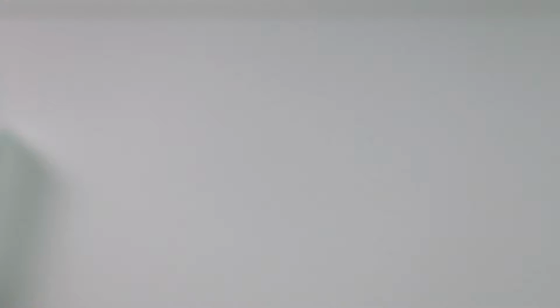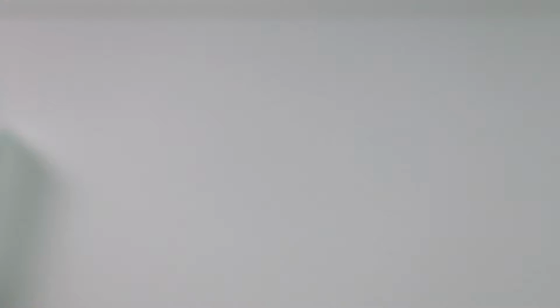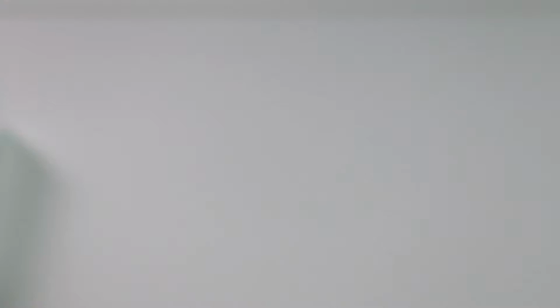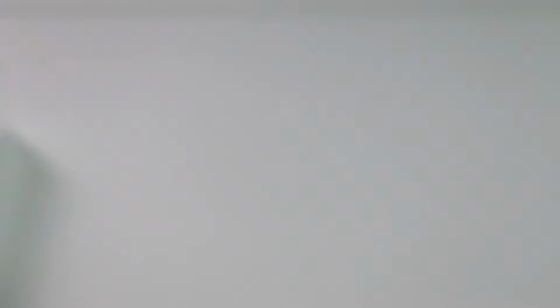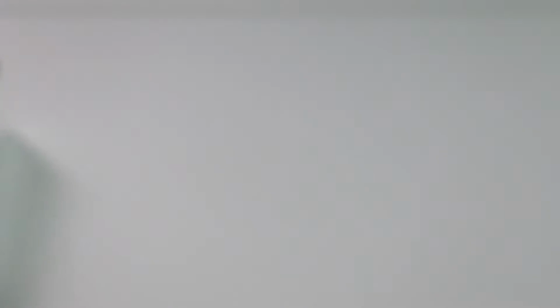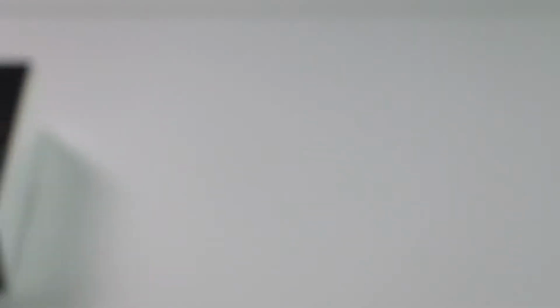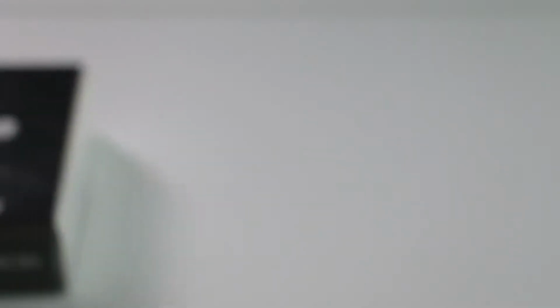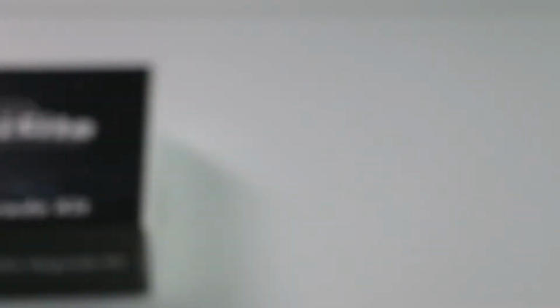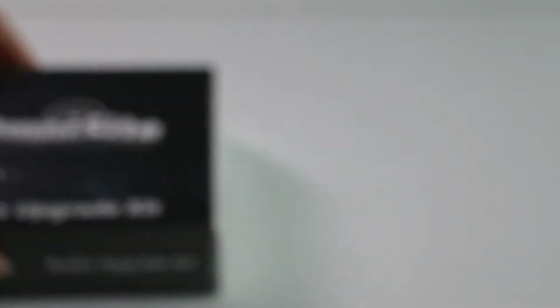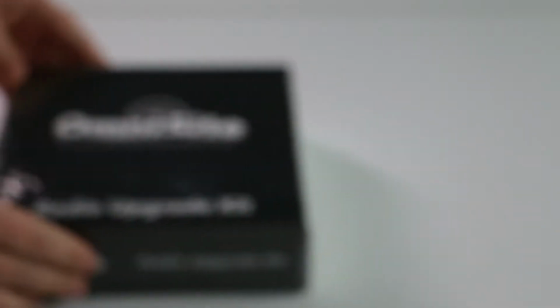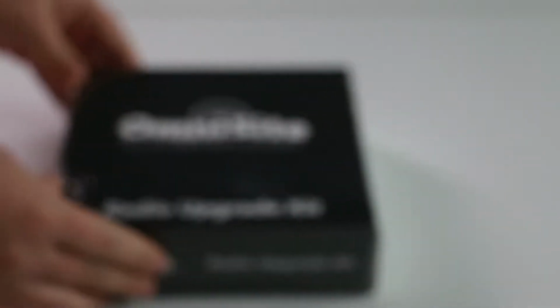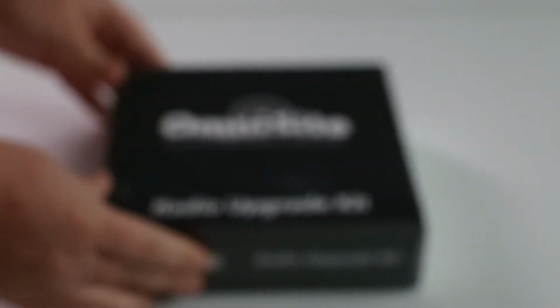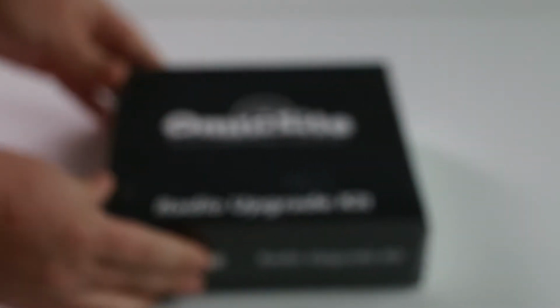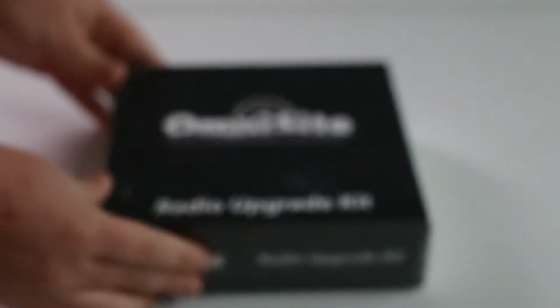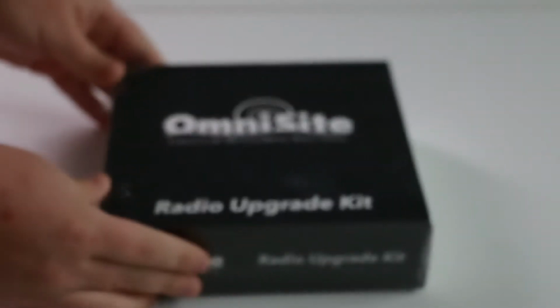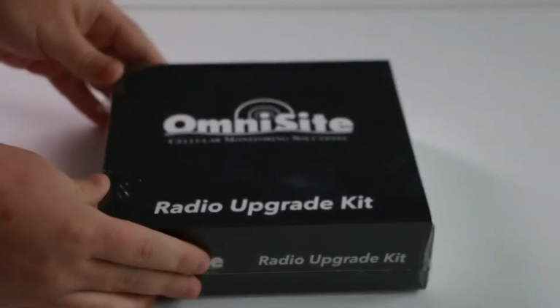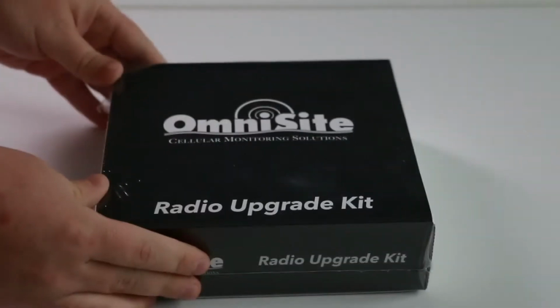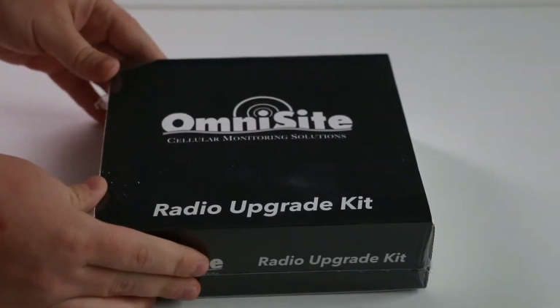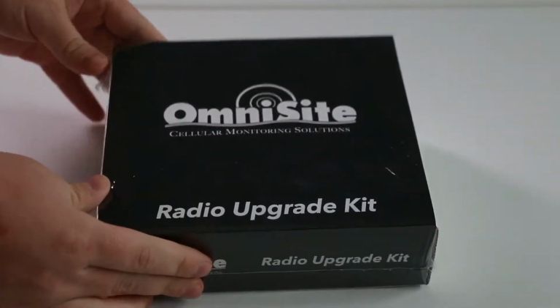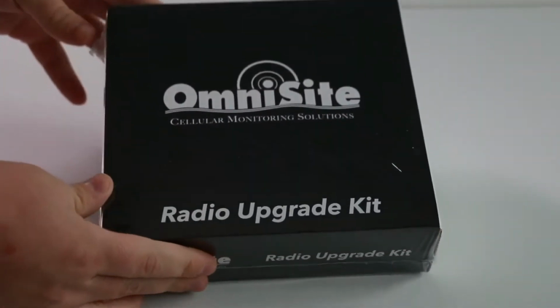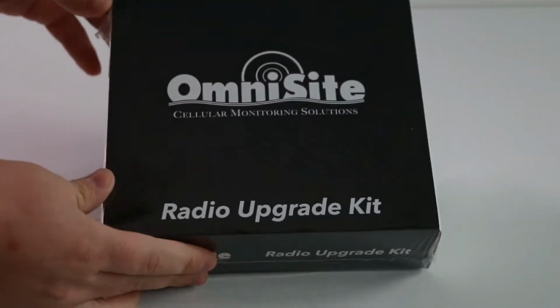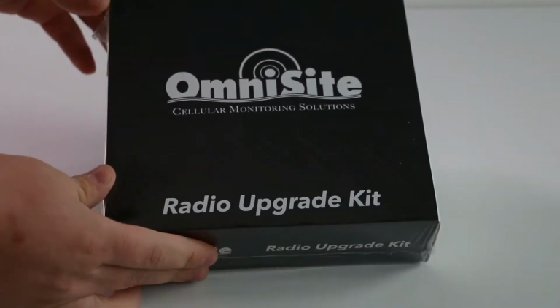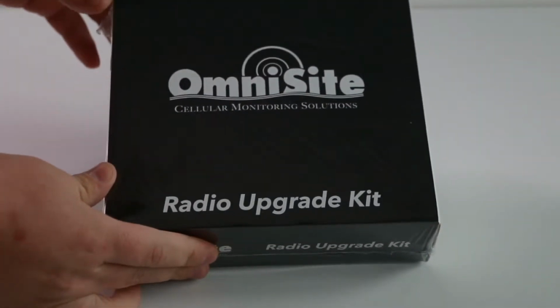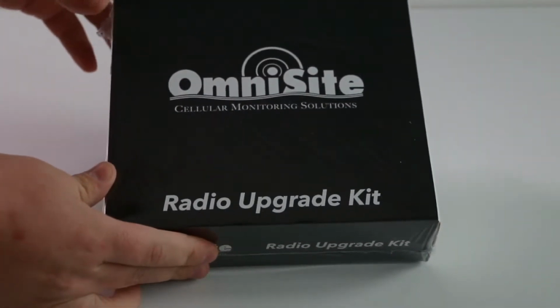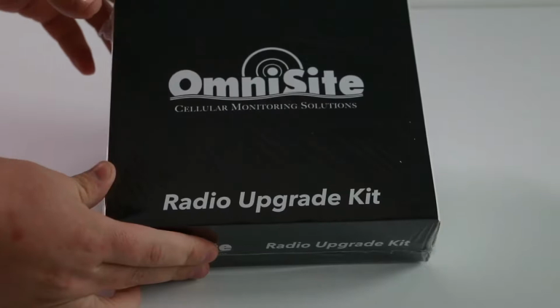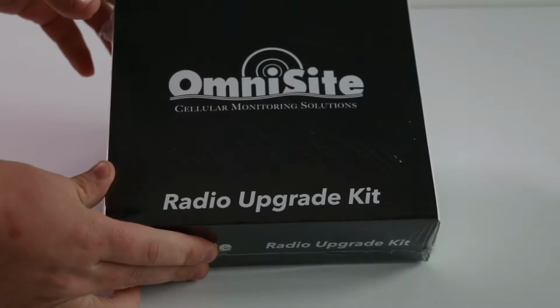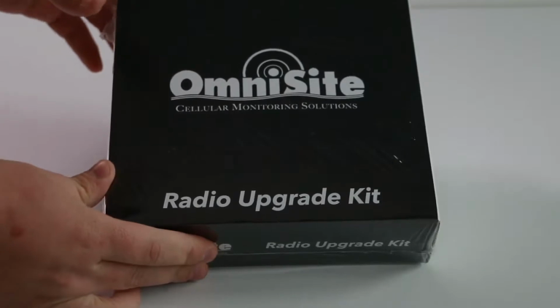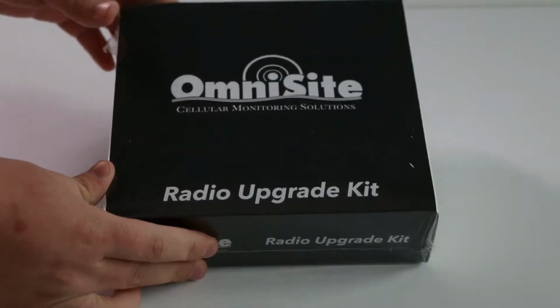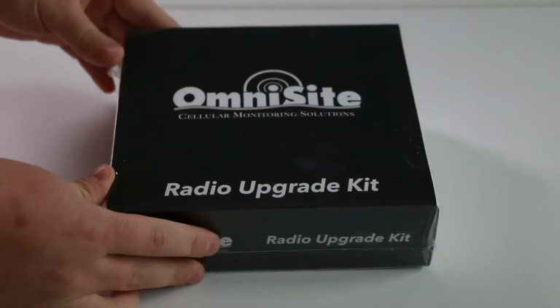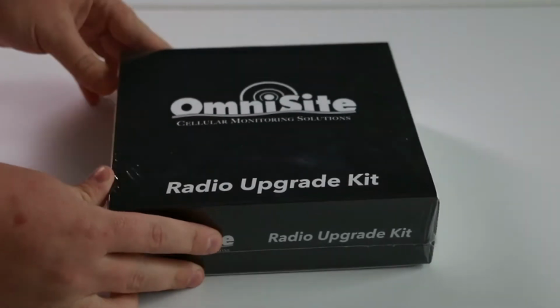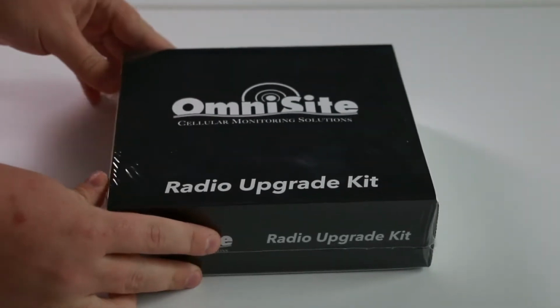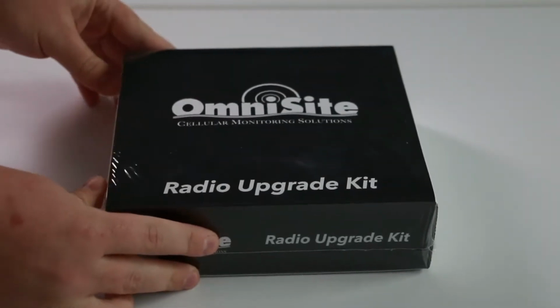In this video, we will show you how to install a field radio upgrade kit in an OmniSight OmniBeacon.